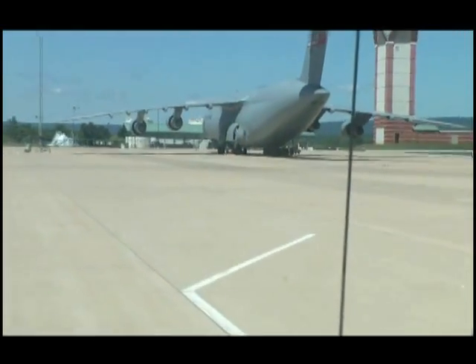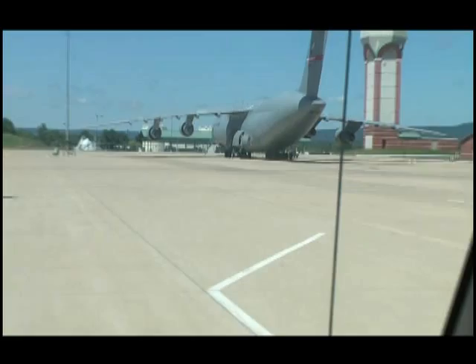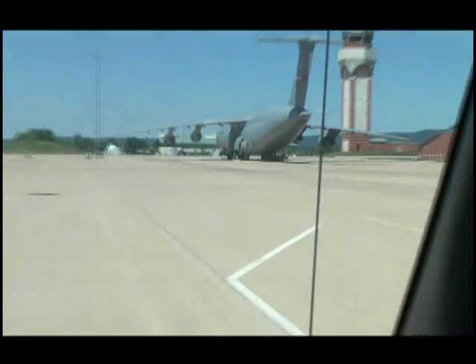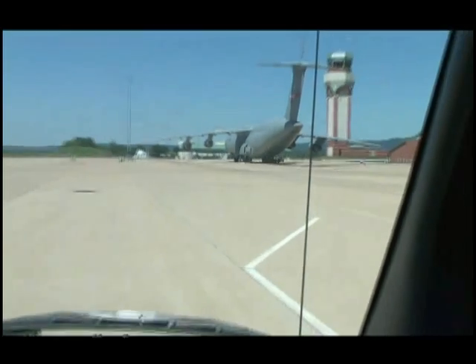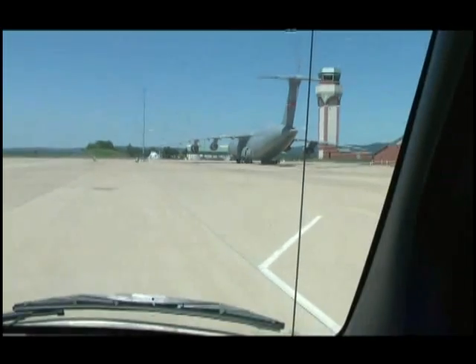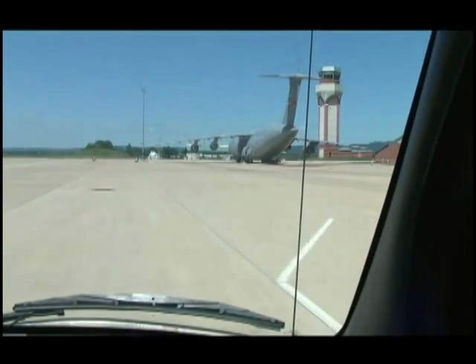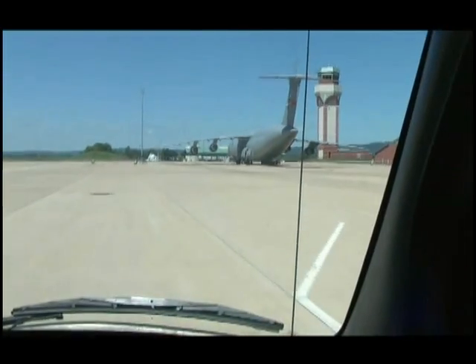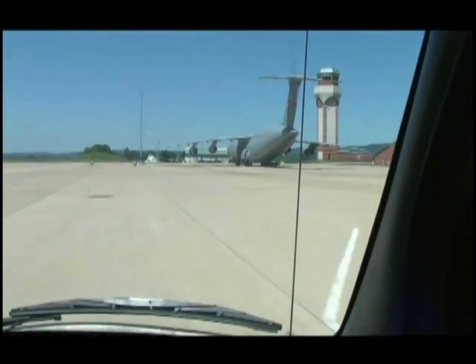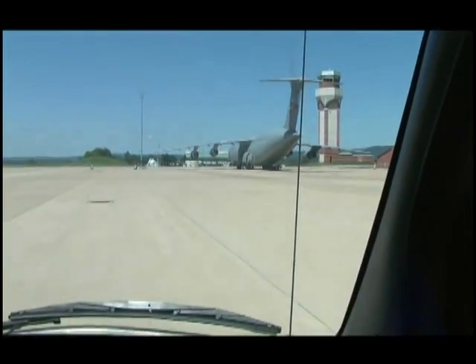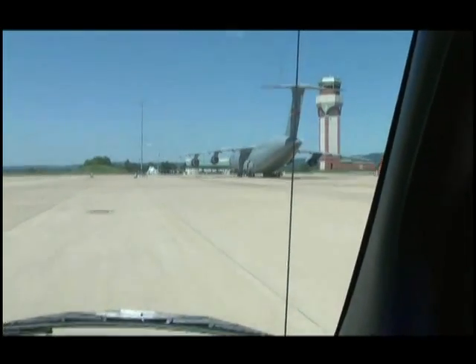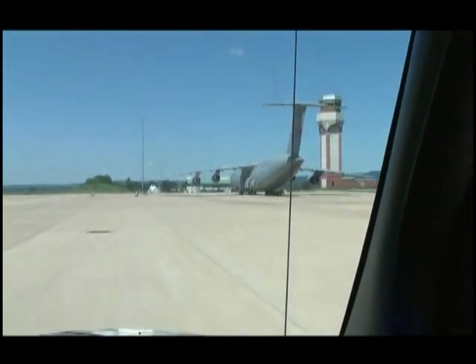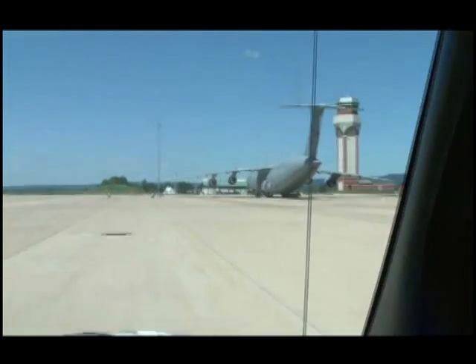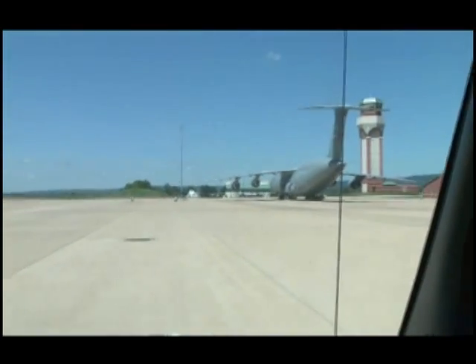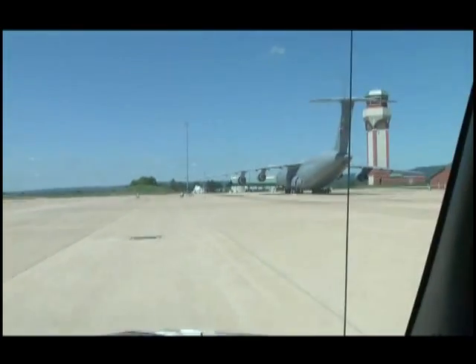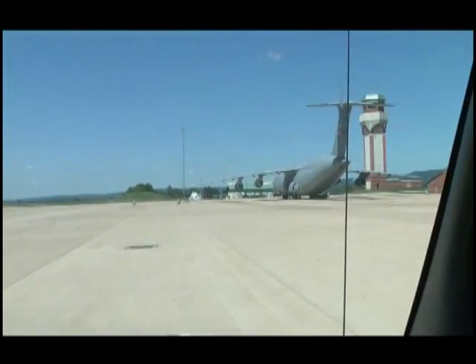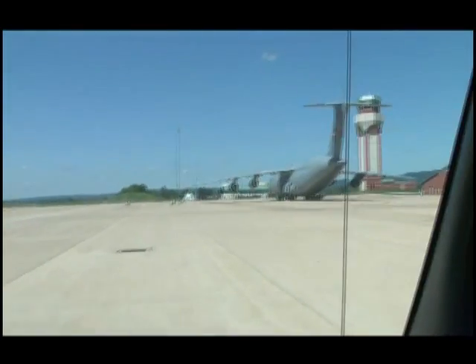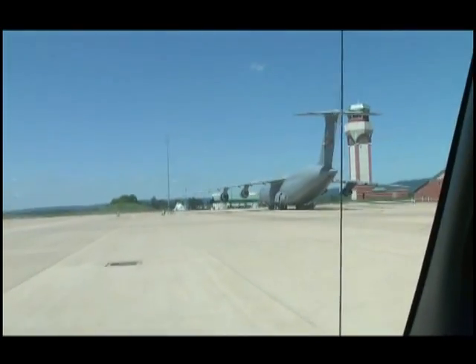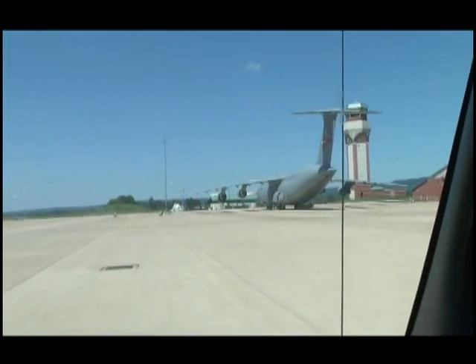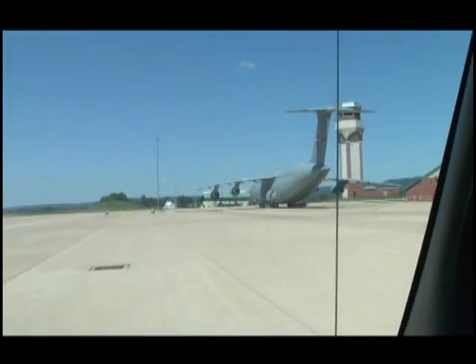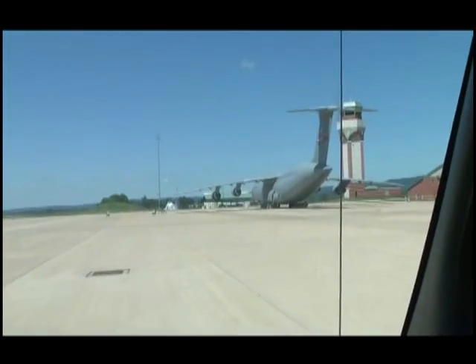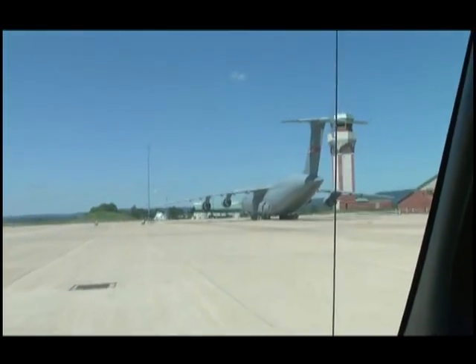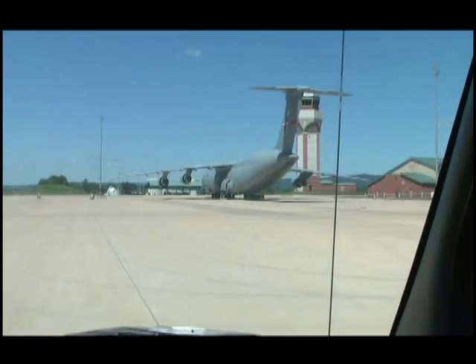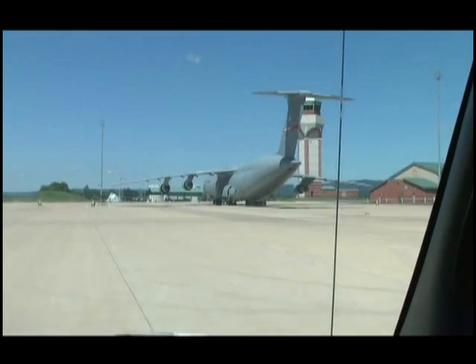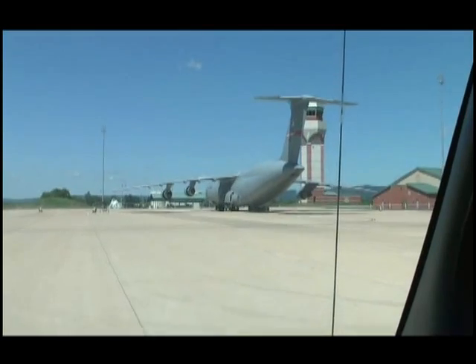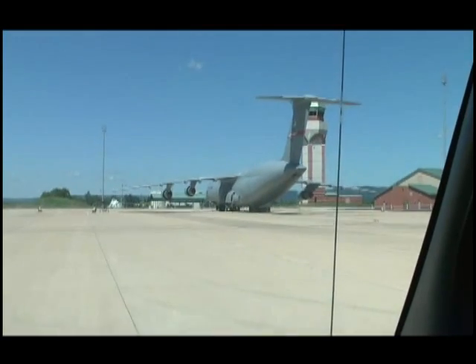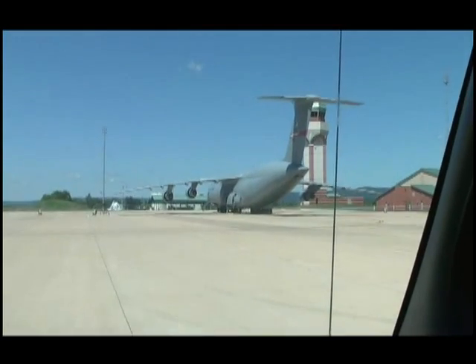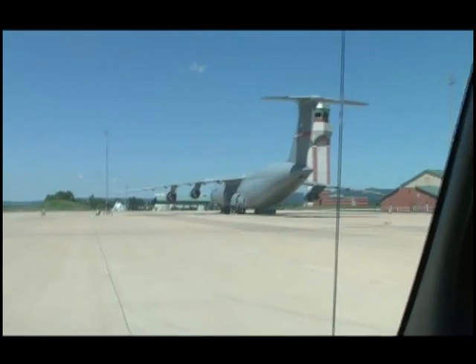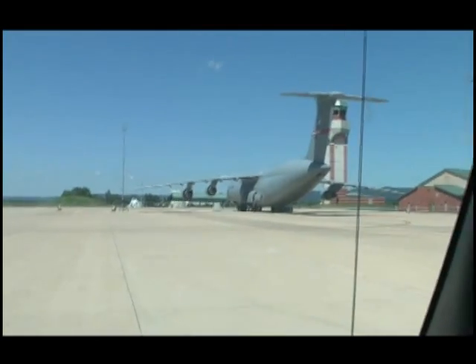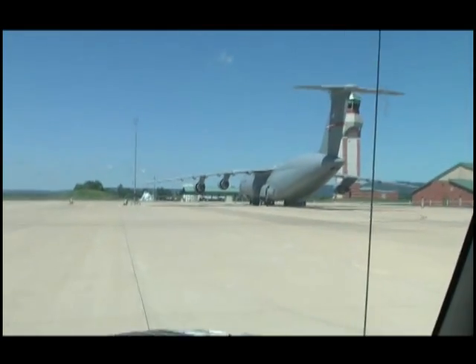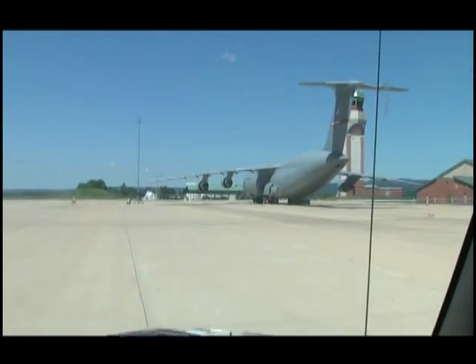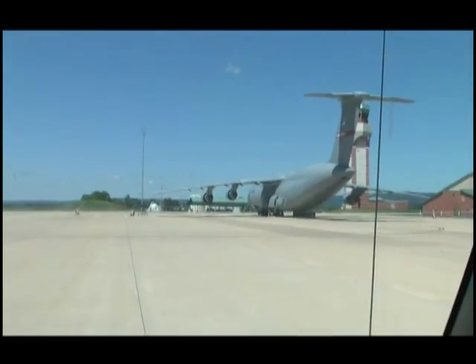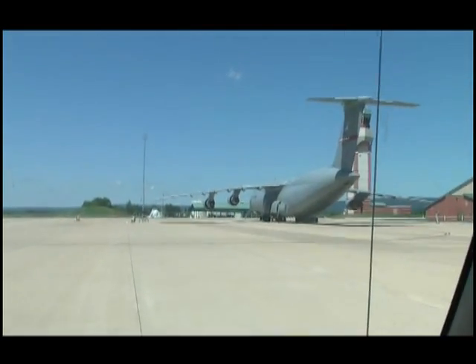So you can have anywhere from 10 to 12 C-5s here at any one time? Yeah, we have enough room to park 11 of them.